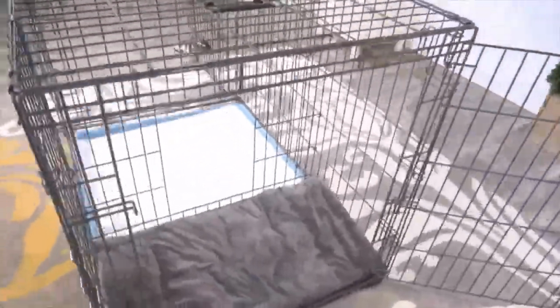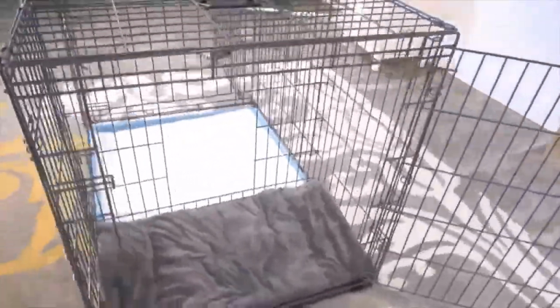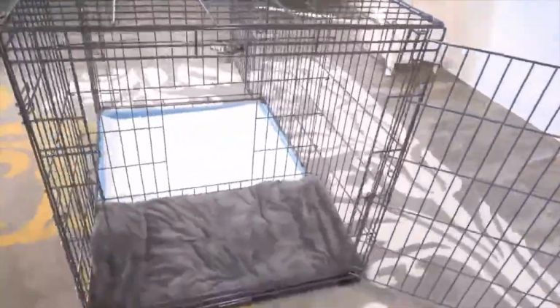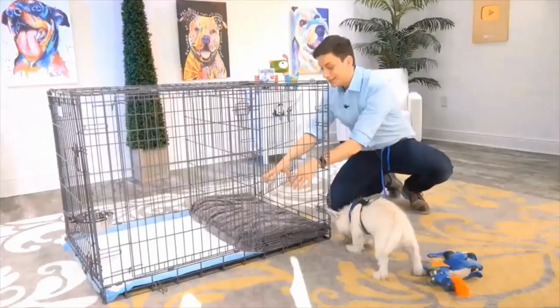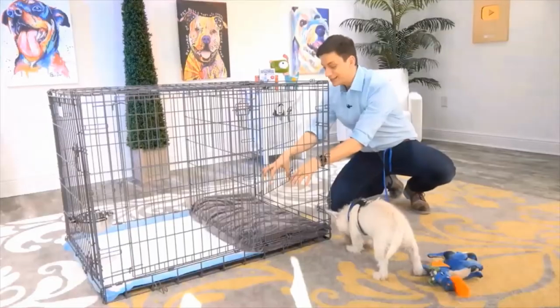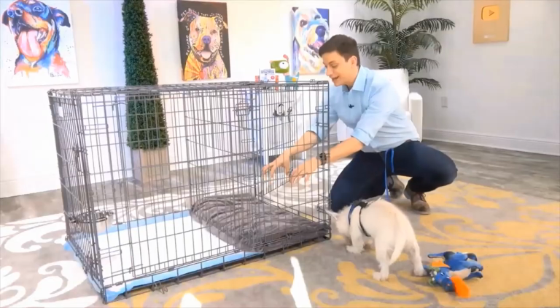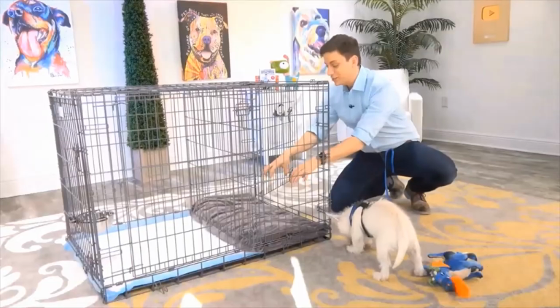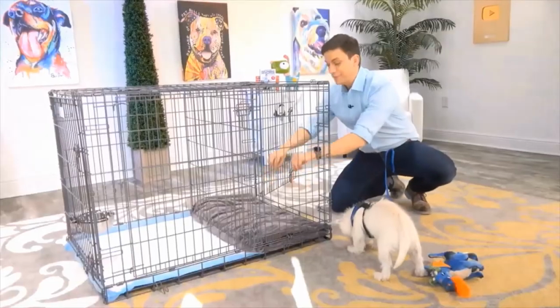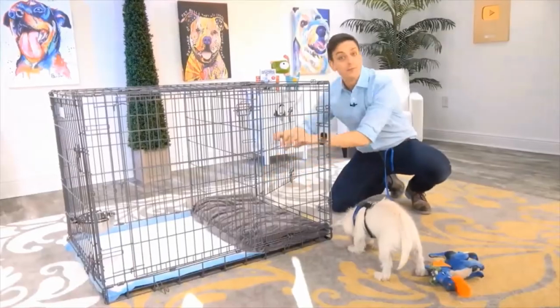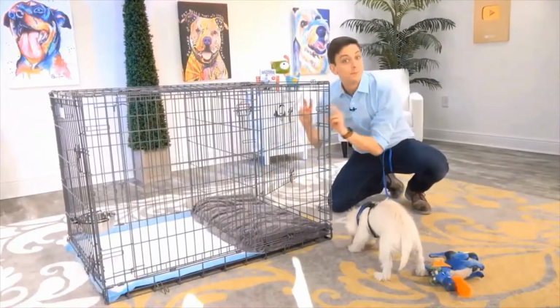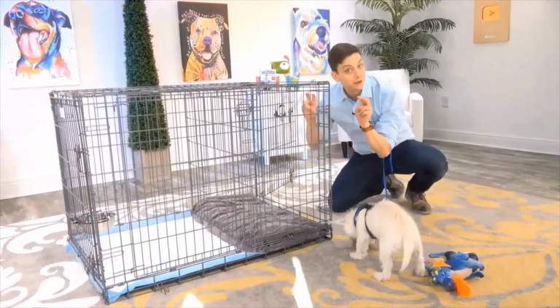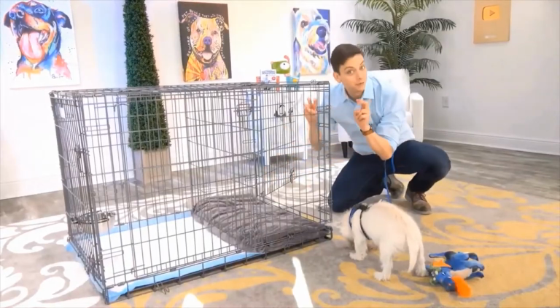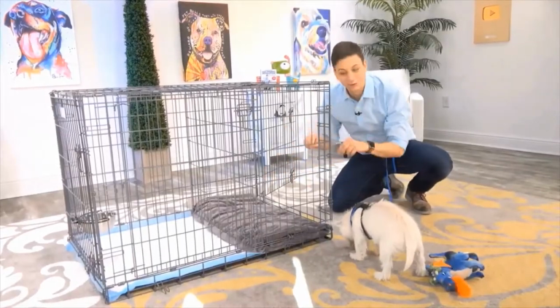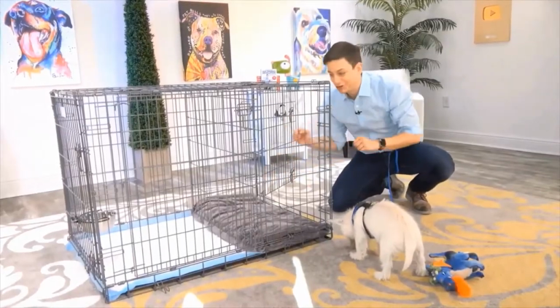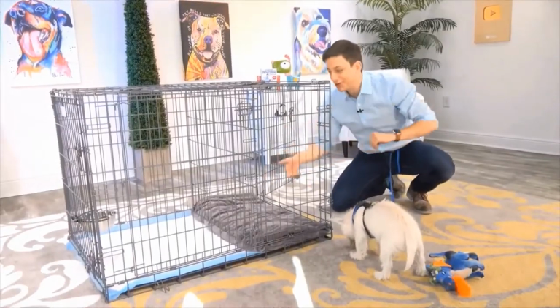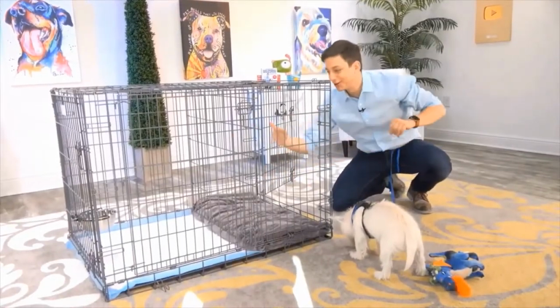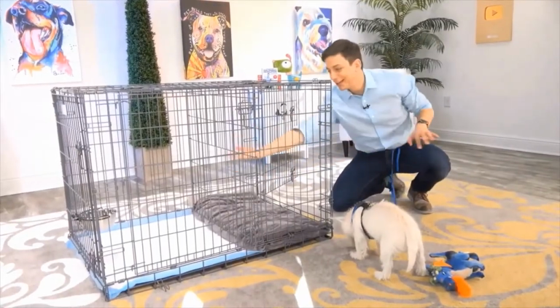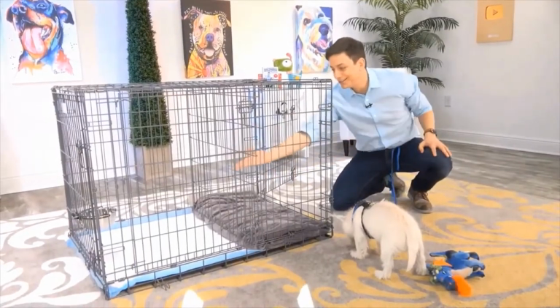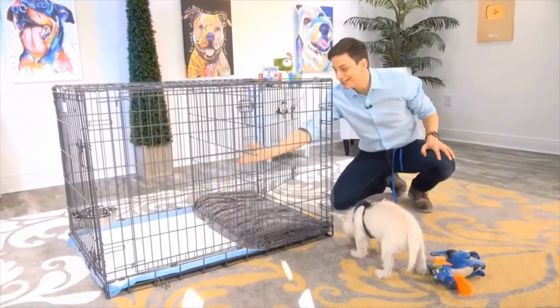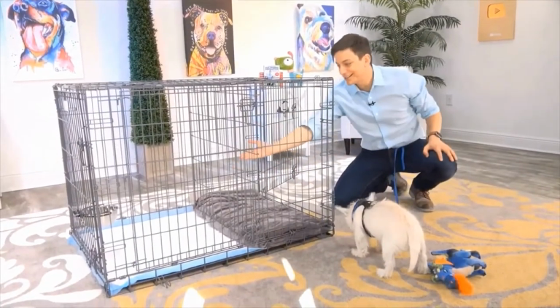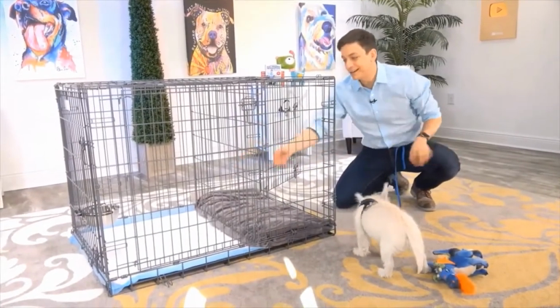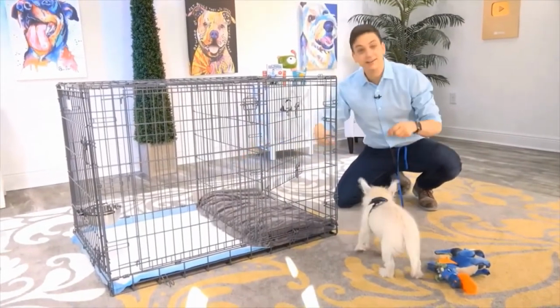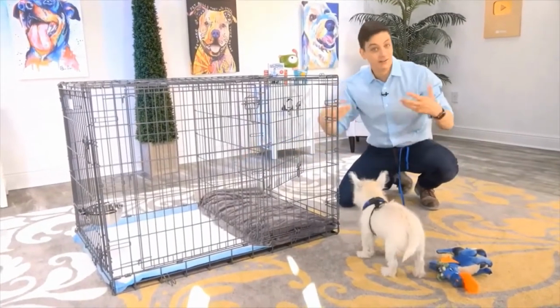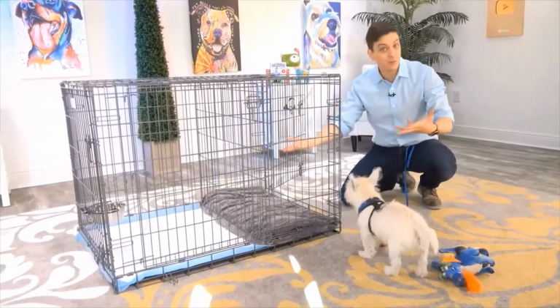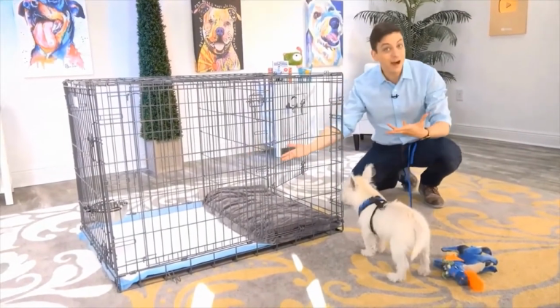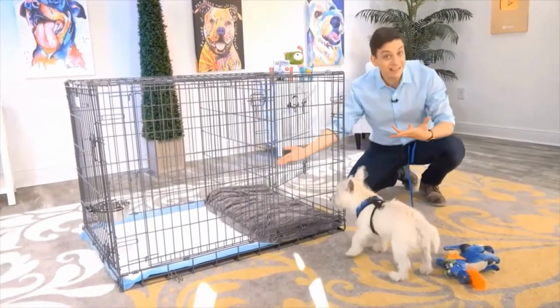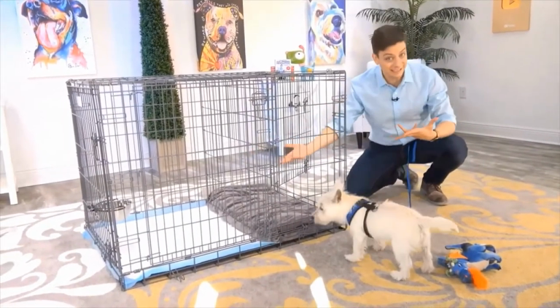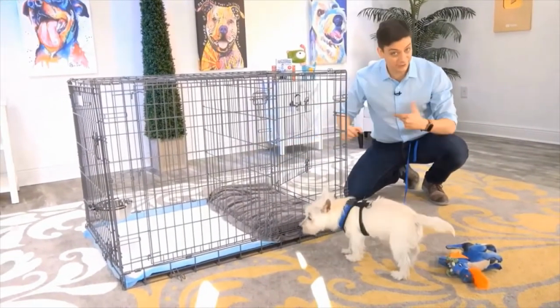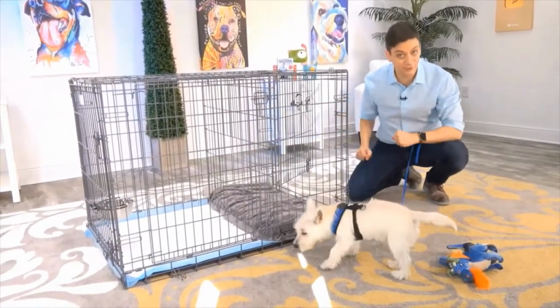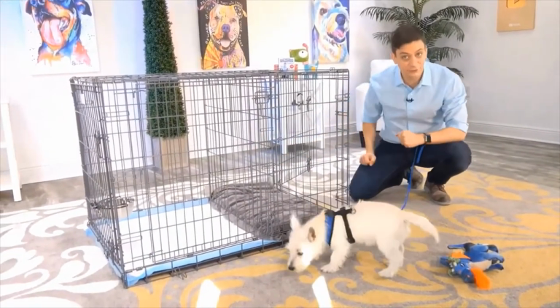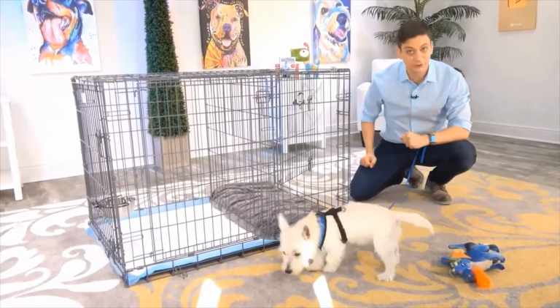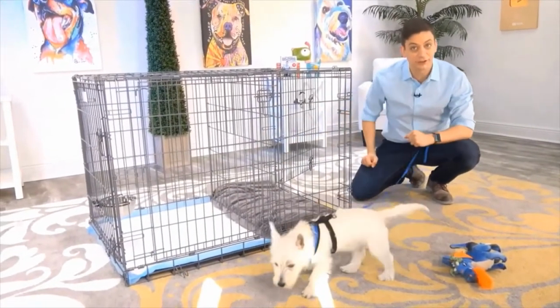On this side you have a bedroom for your dog, and on this side you have a potty area for your dog.